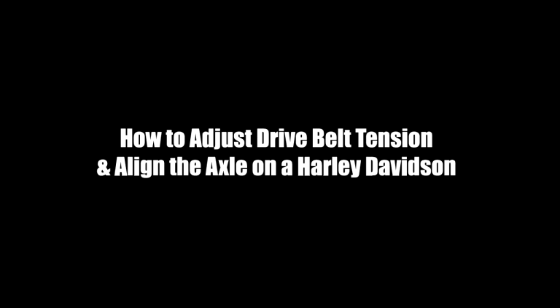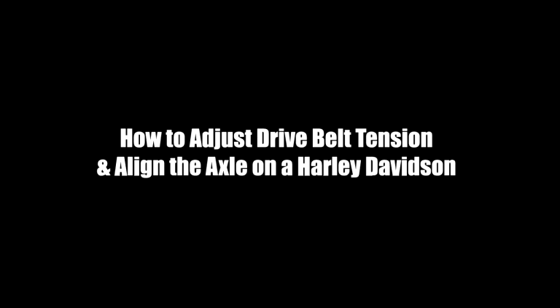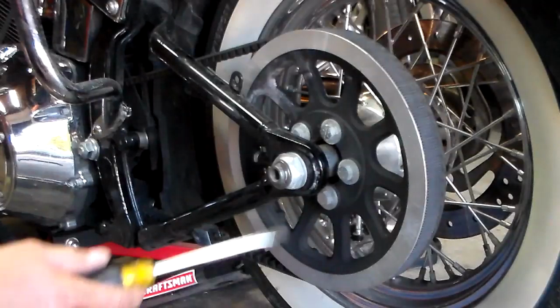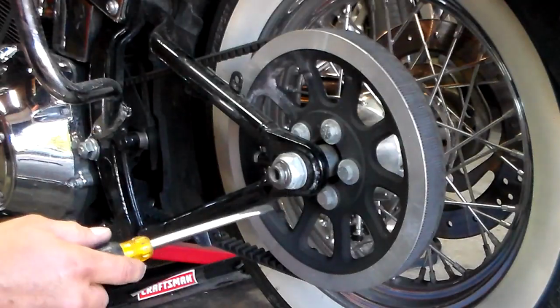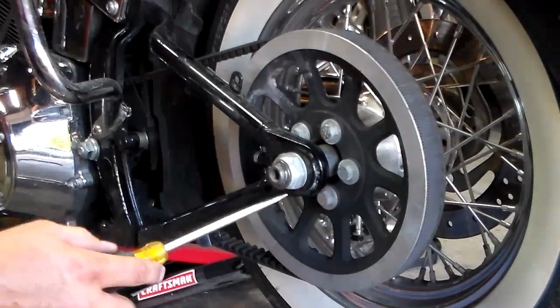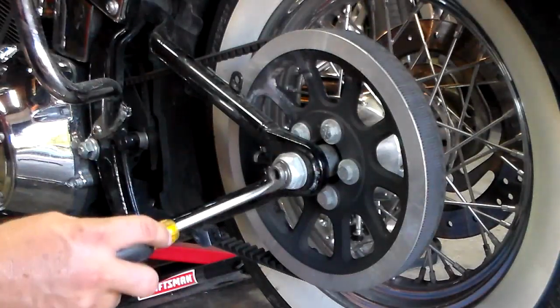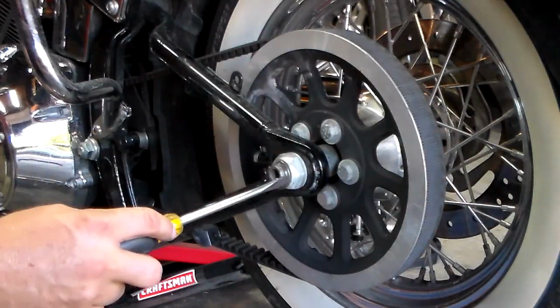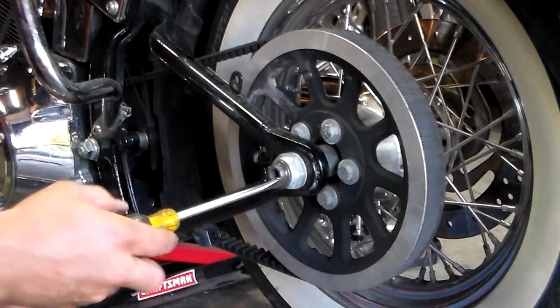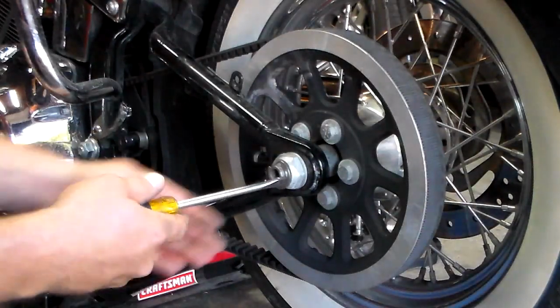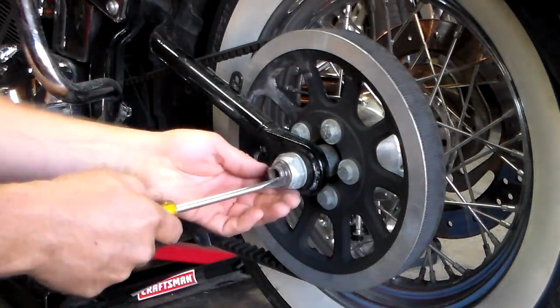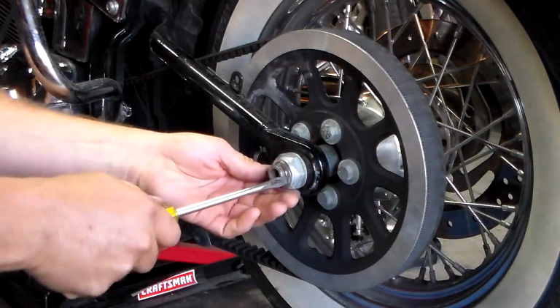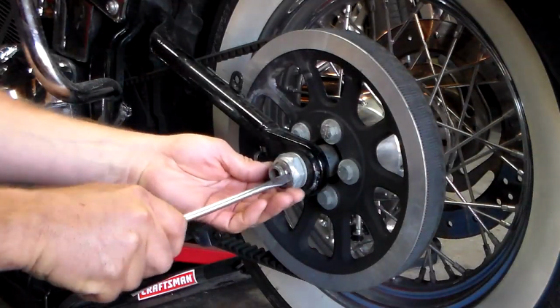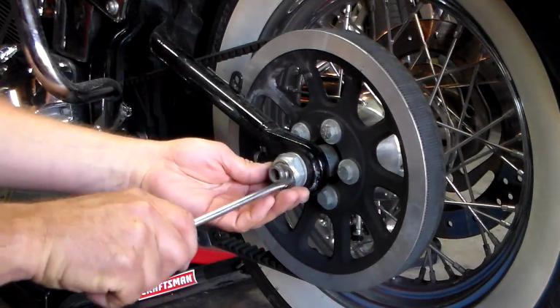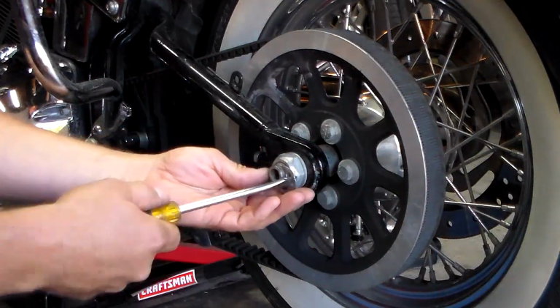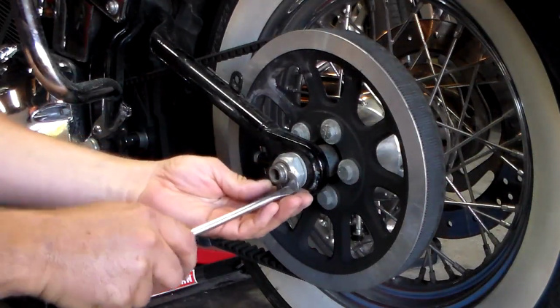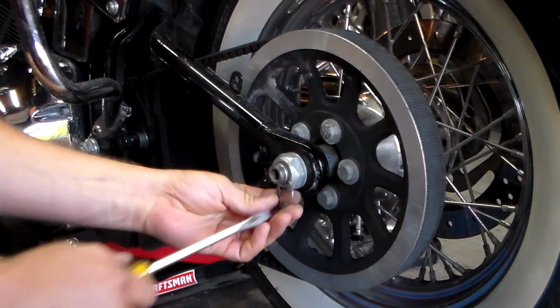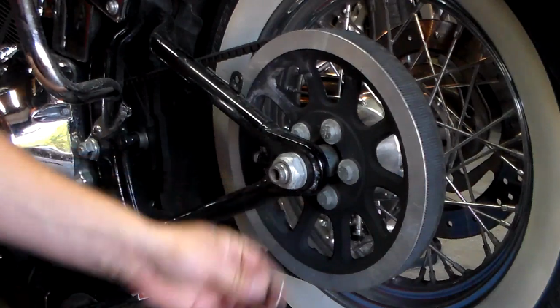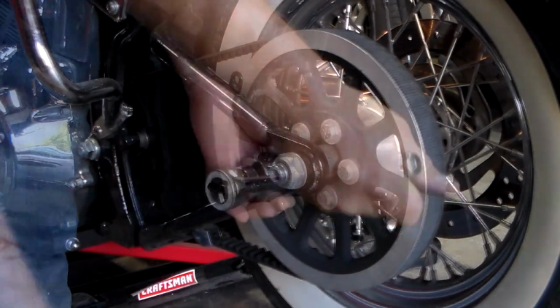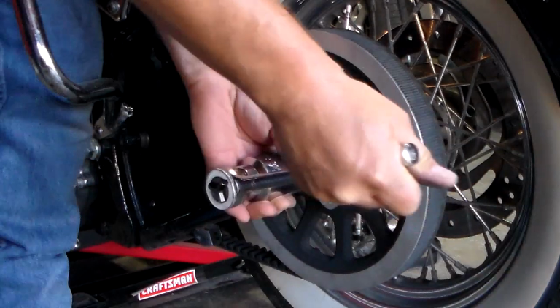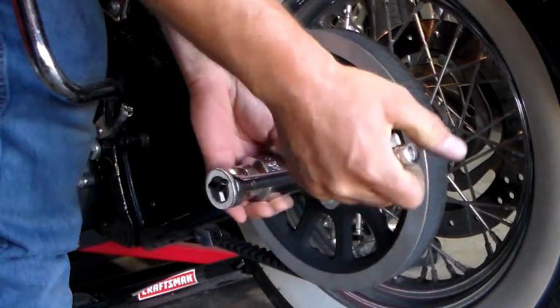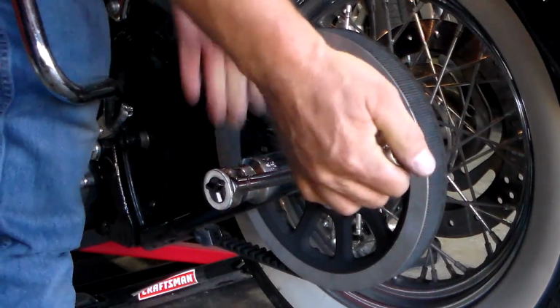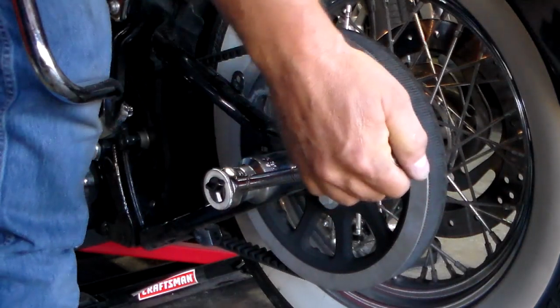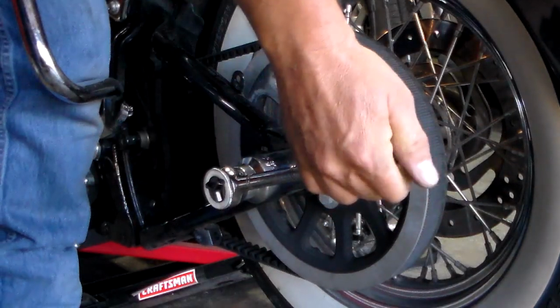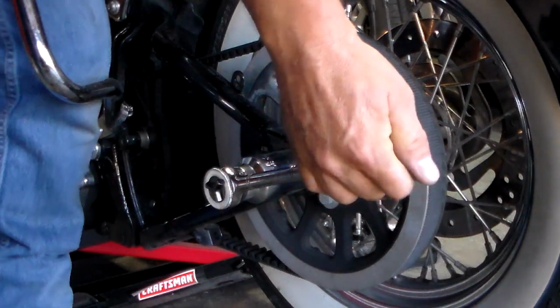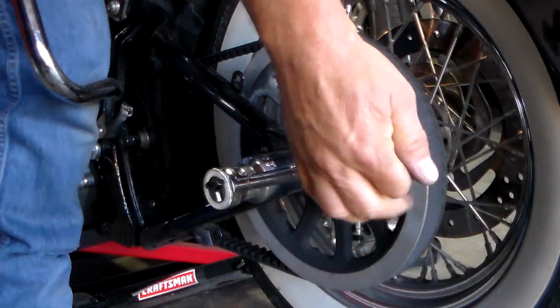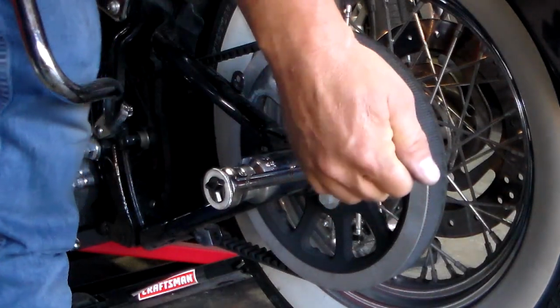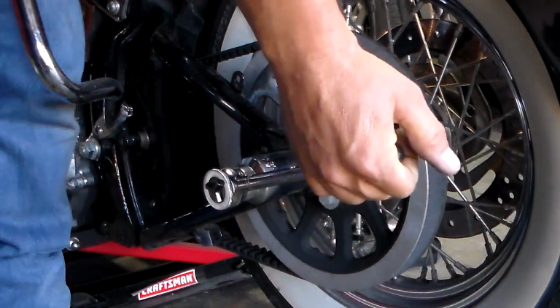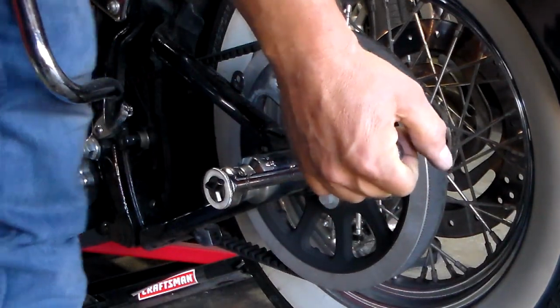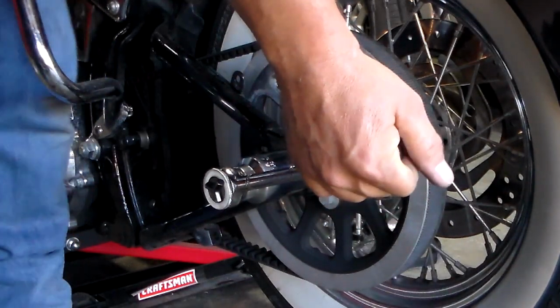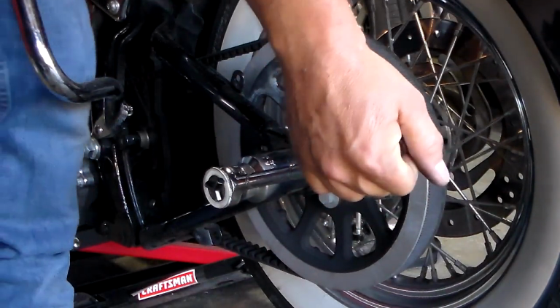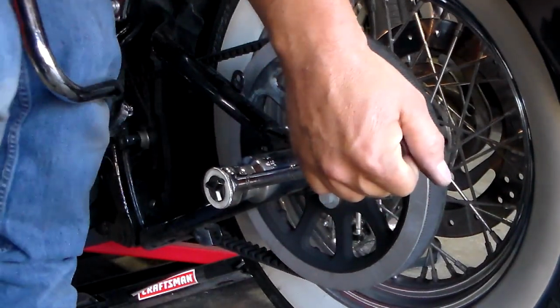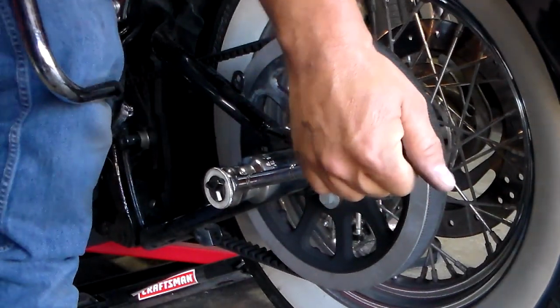We're going to remove the E-clip, then we're going to loosen the axle nut.